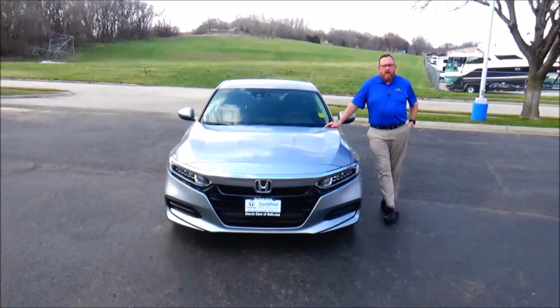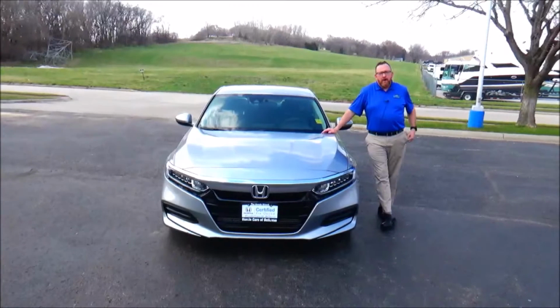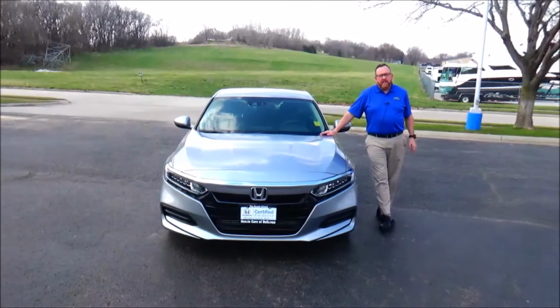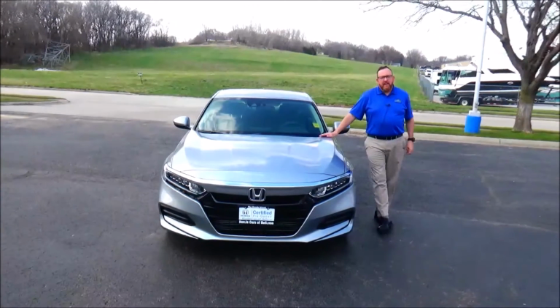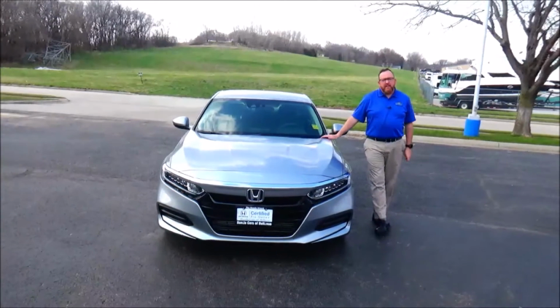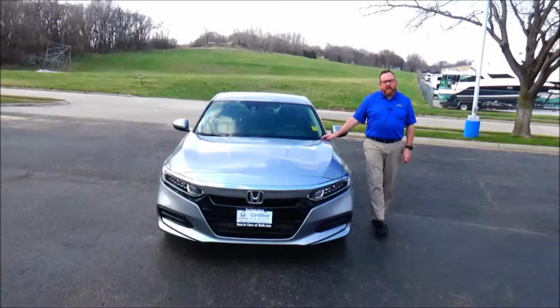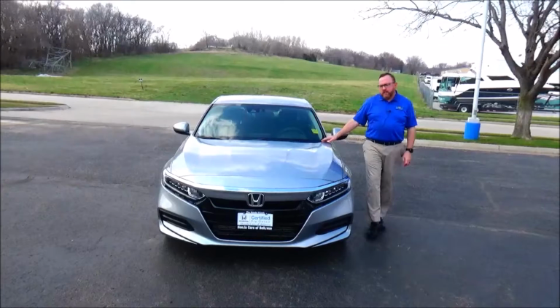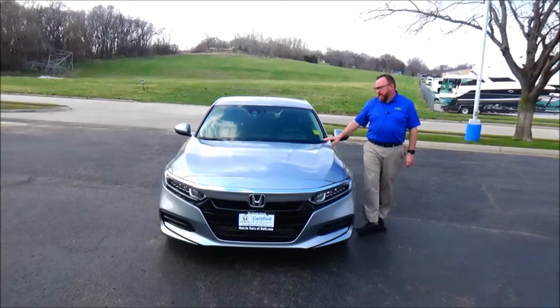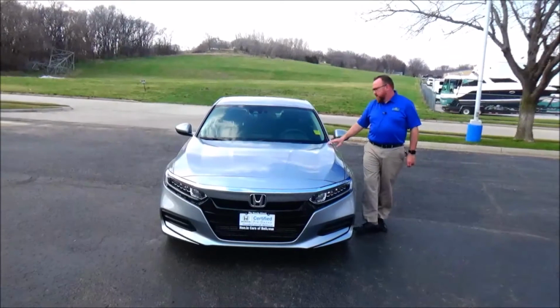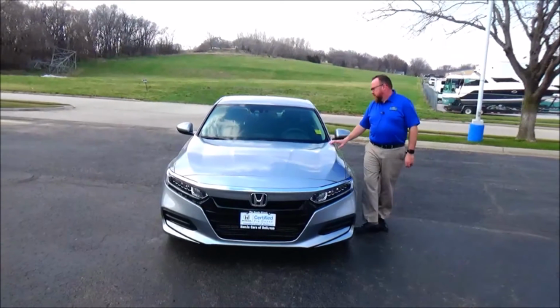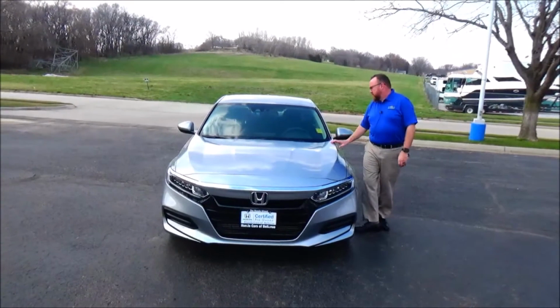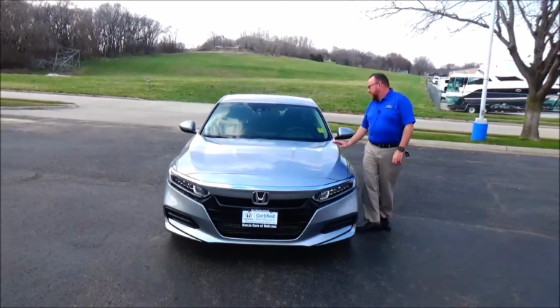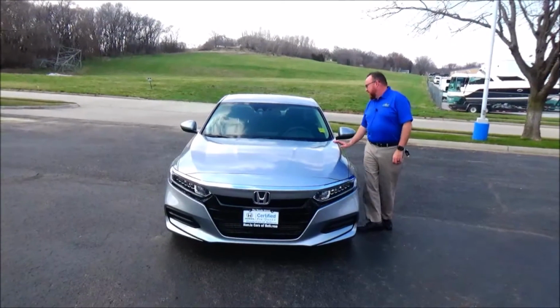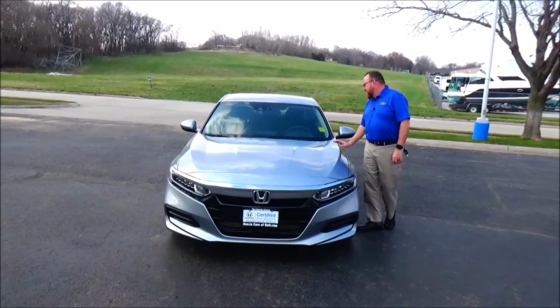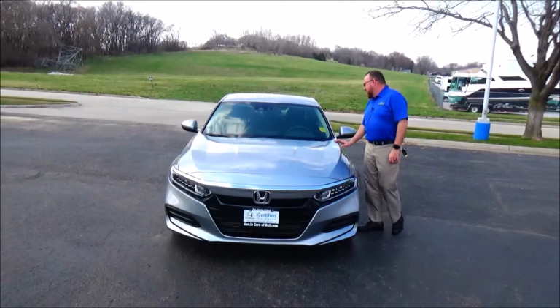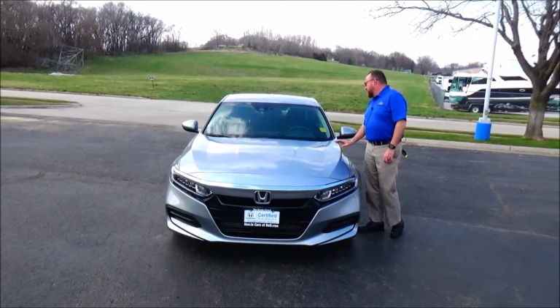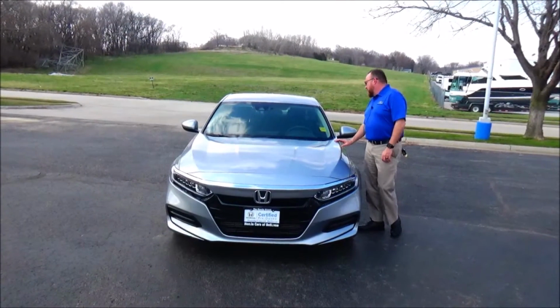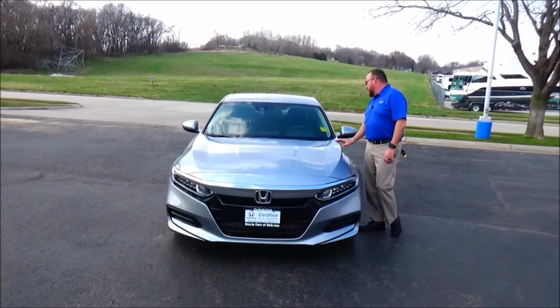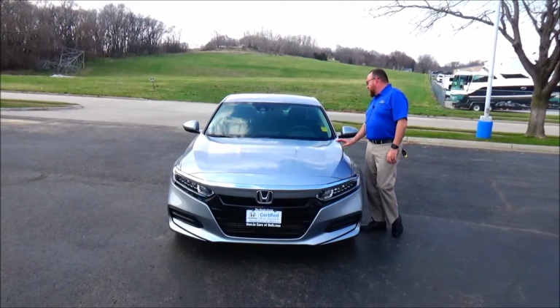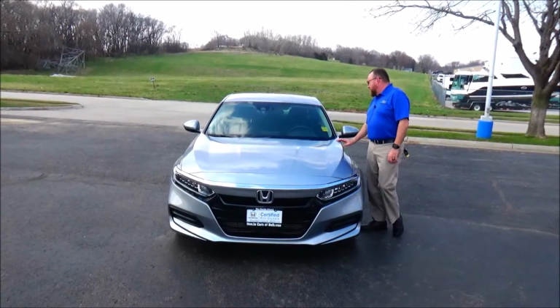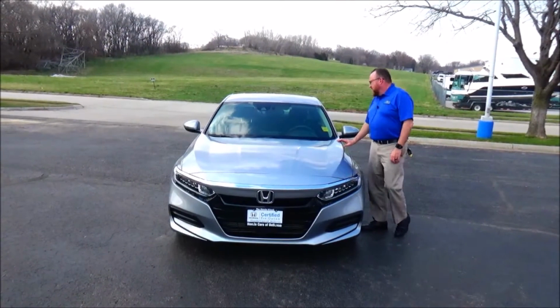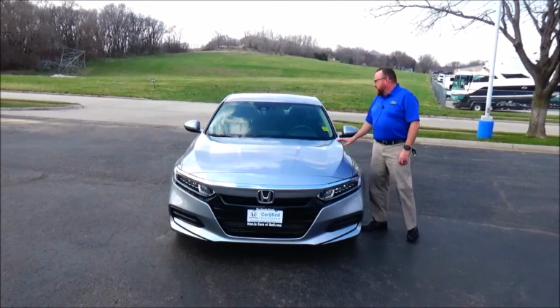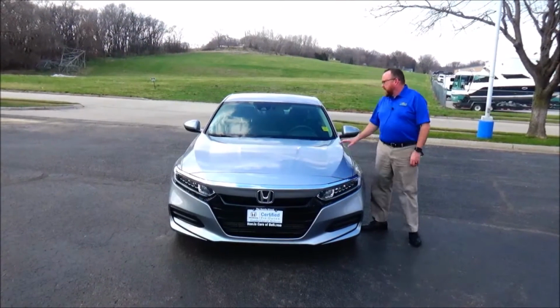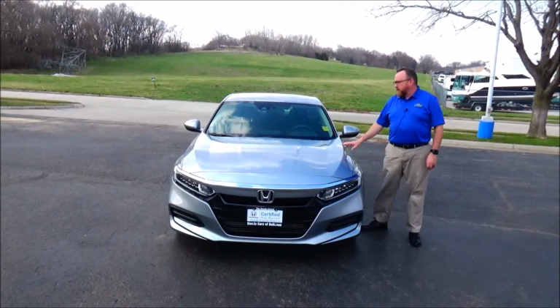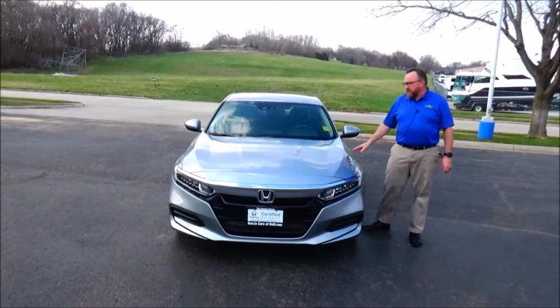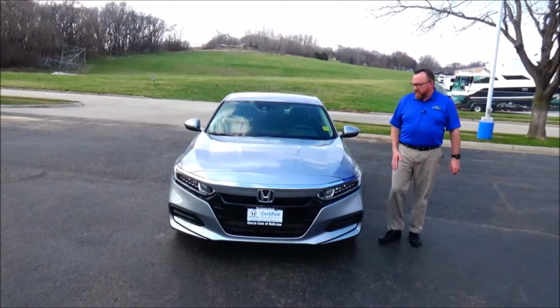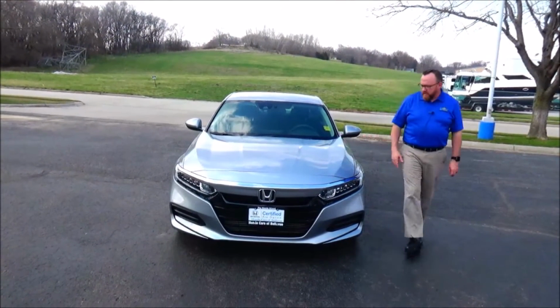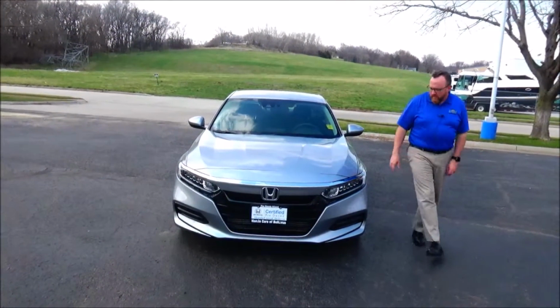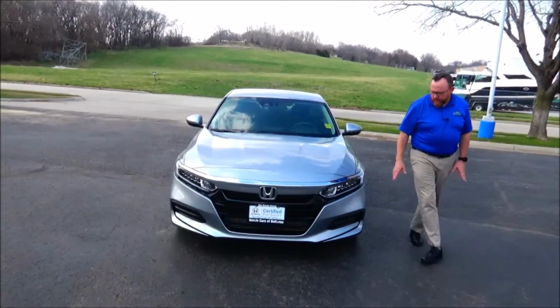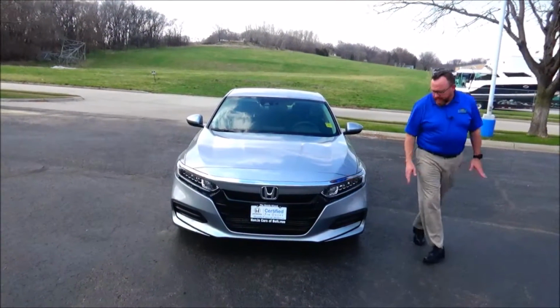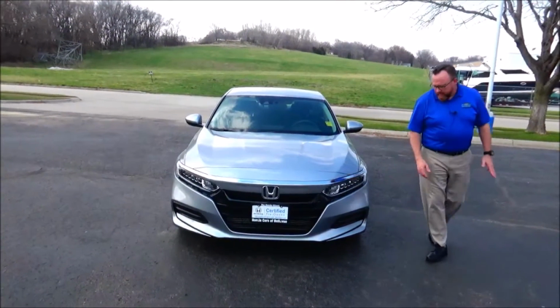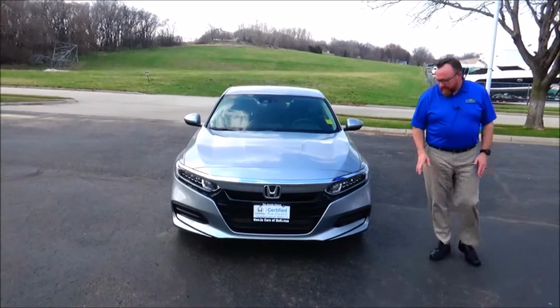Brian Kelly here for Honda Giant, here to show you this 2018 Honda Accord LX. Just came in on trade — it's got 30,000 miles.